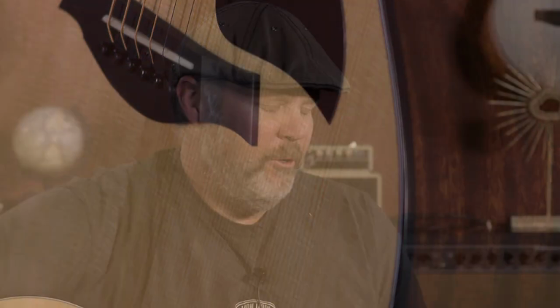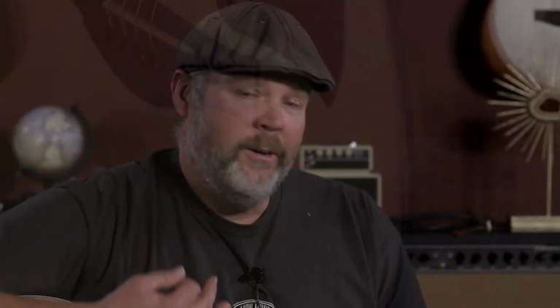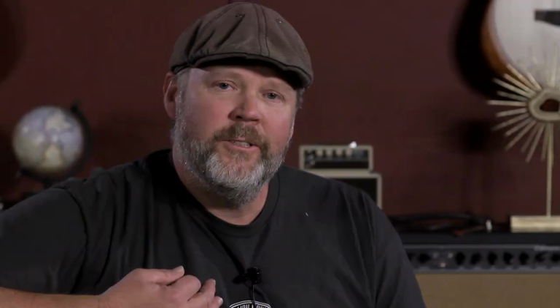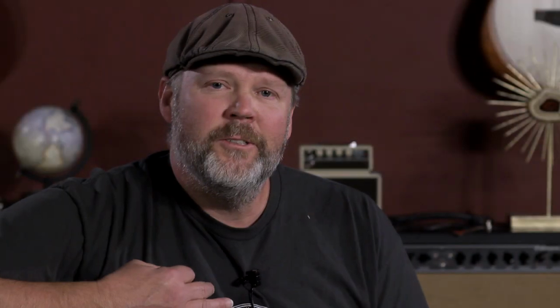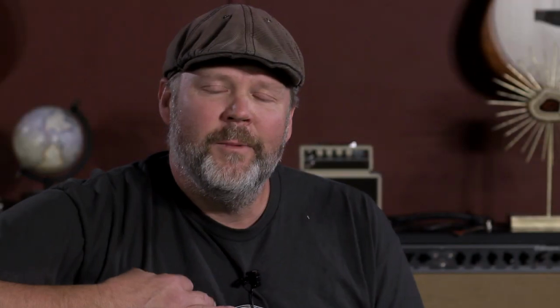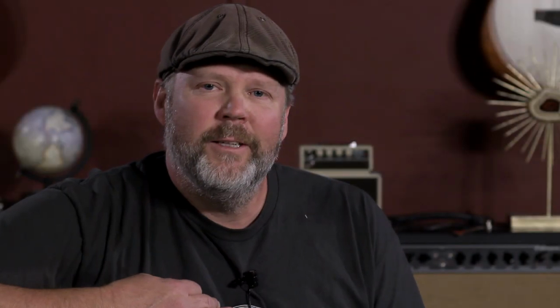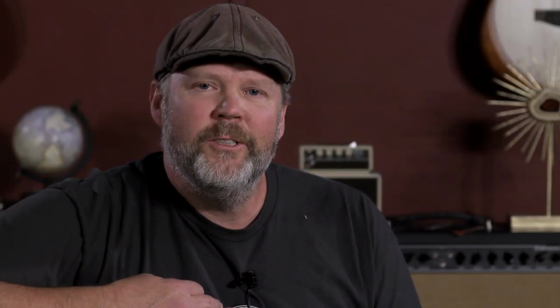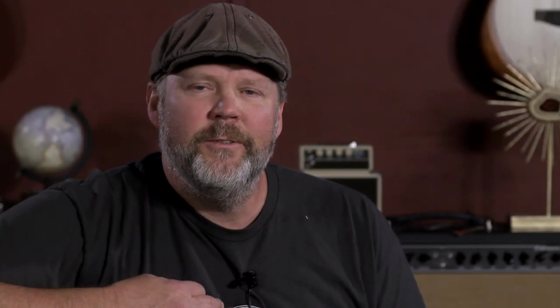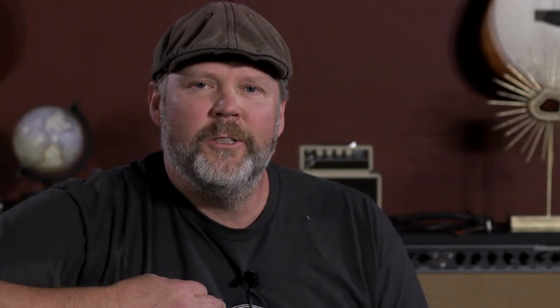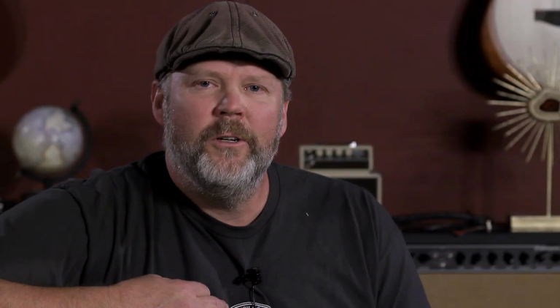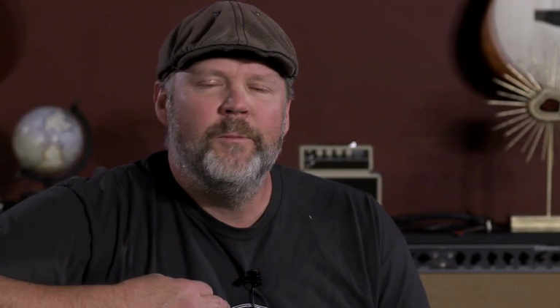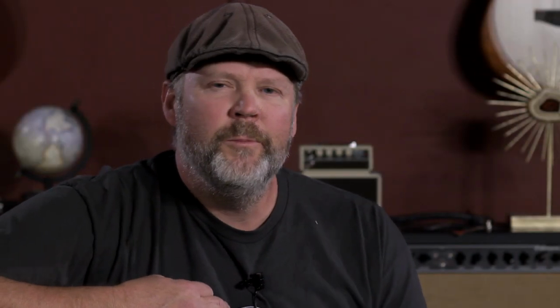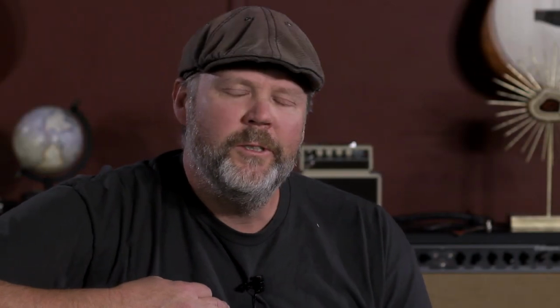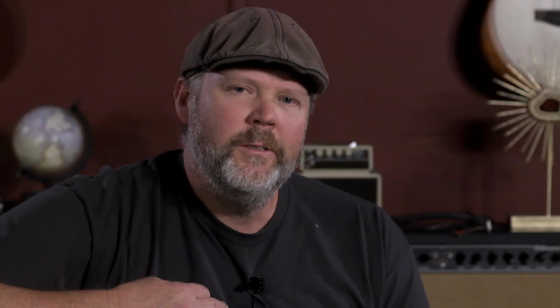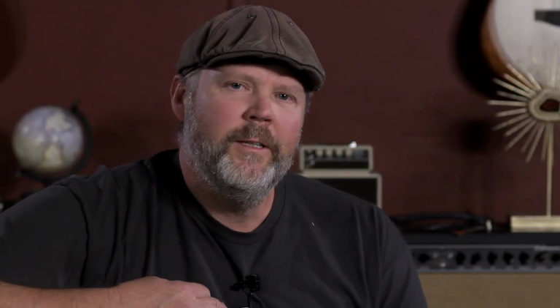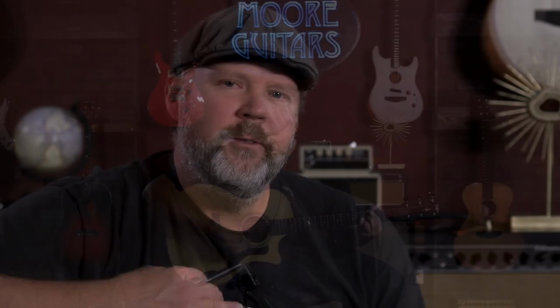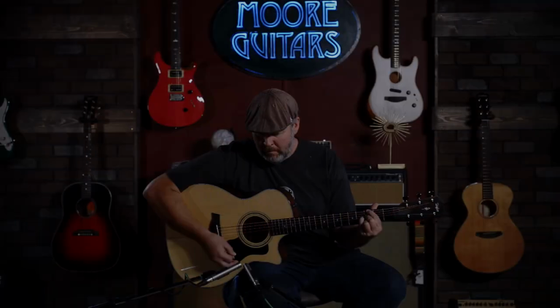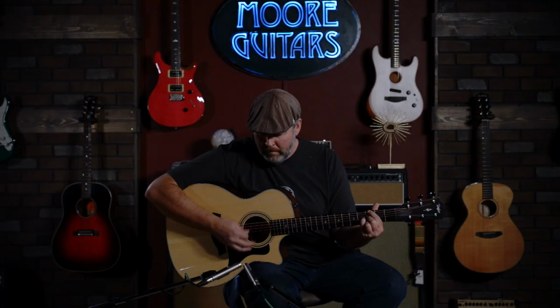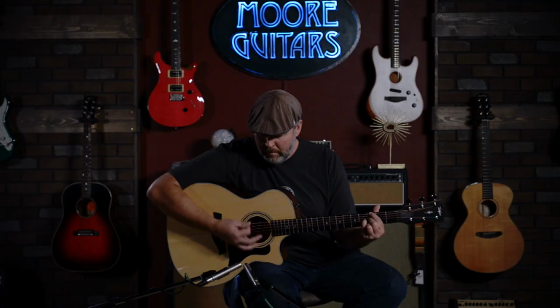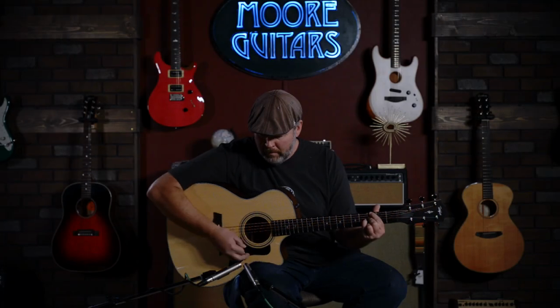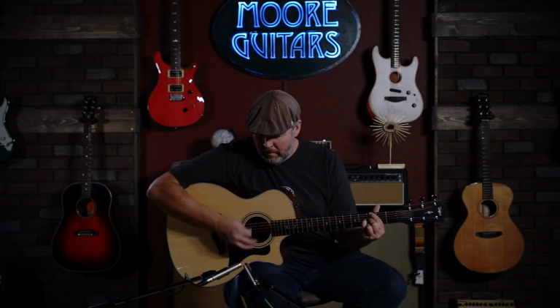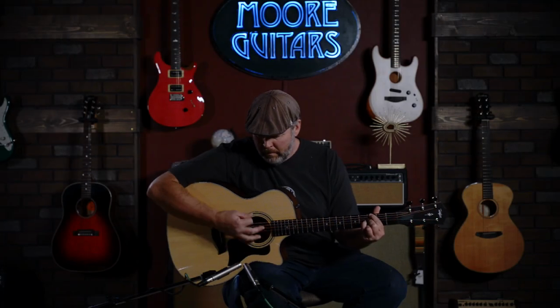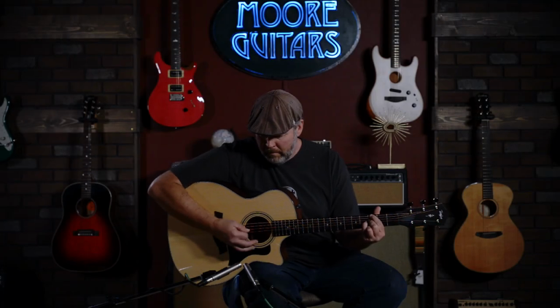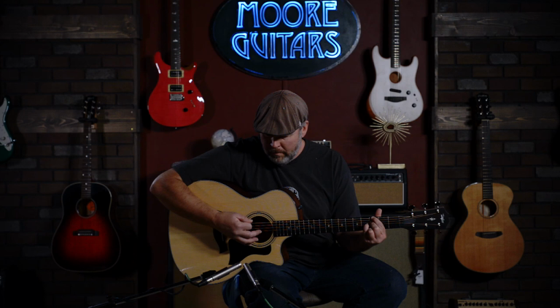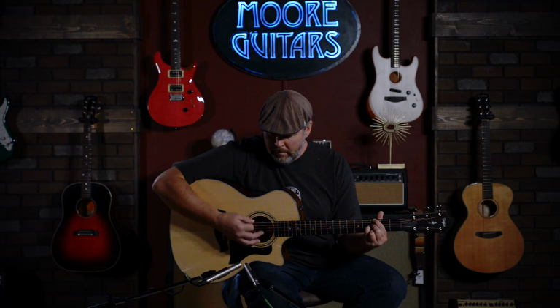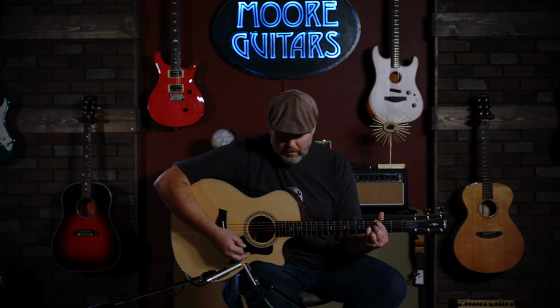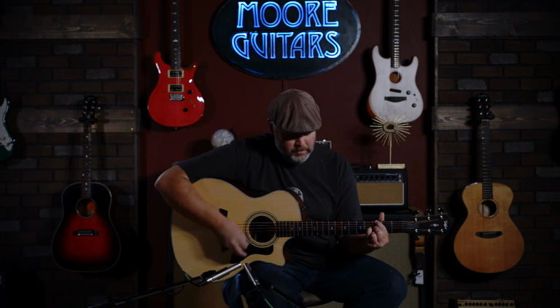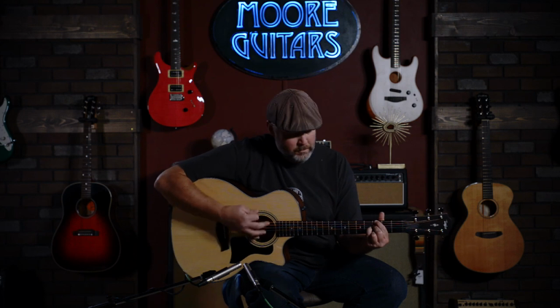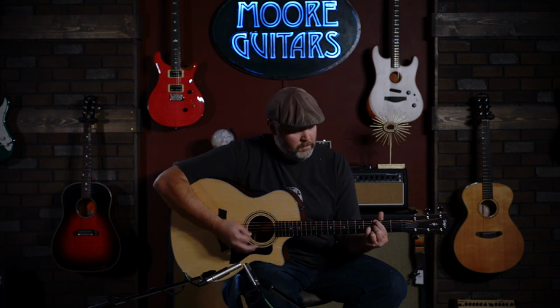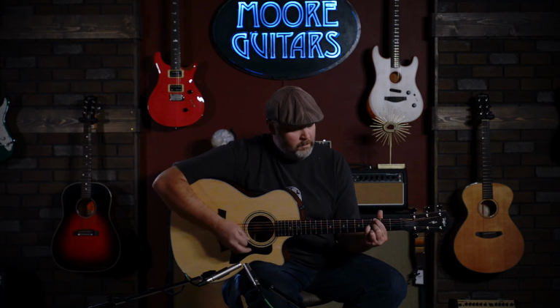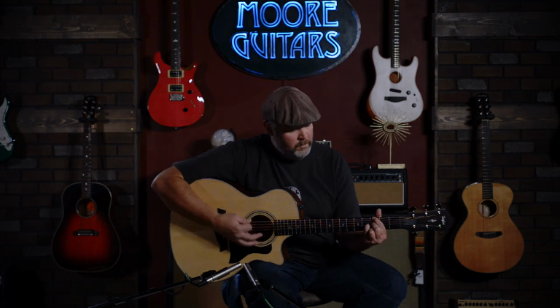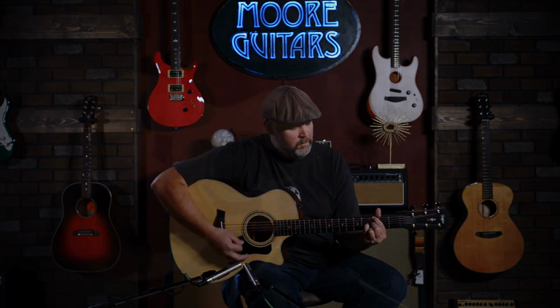If you're interested in something like this, just give us a call here at More Music in Evansville or visit us online at moreguitars.com.